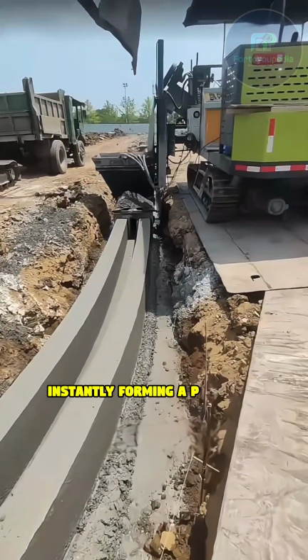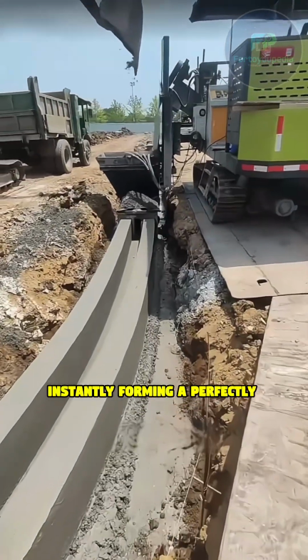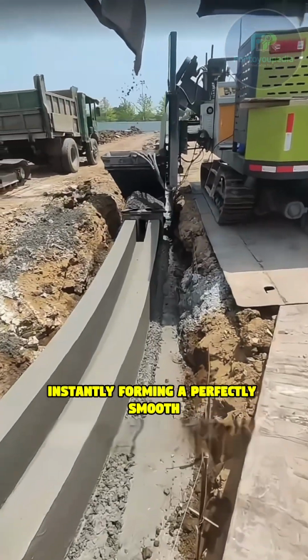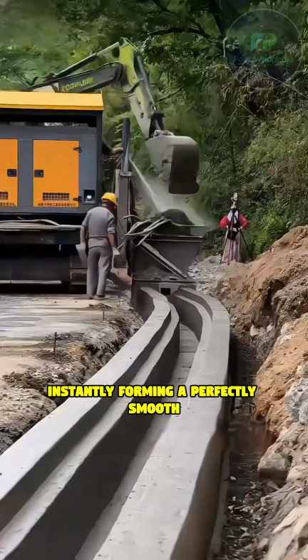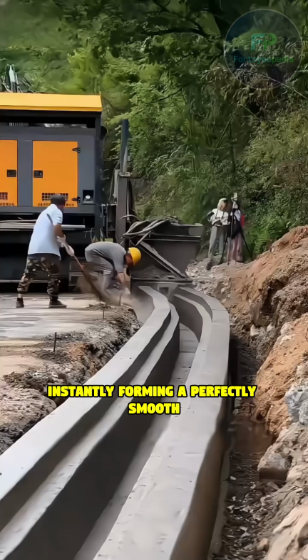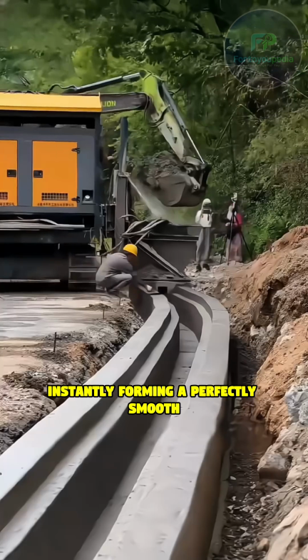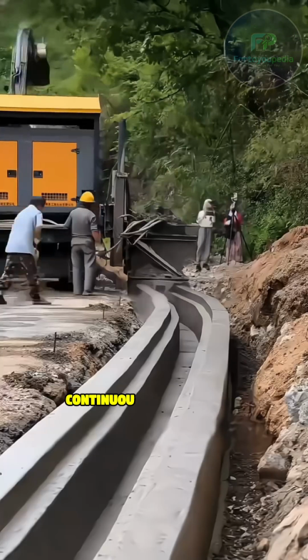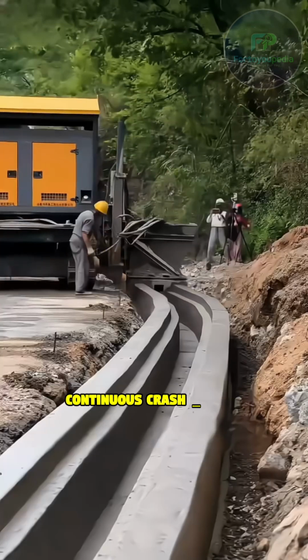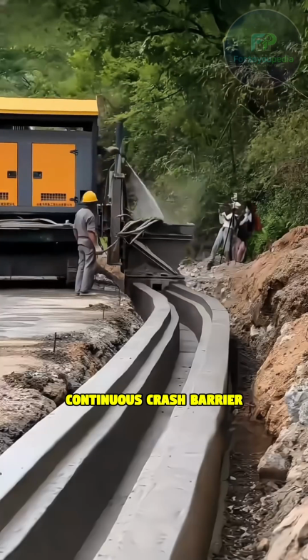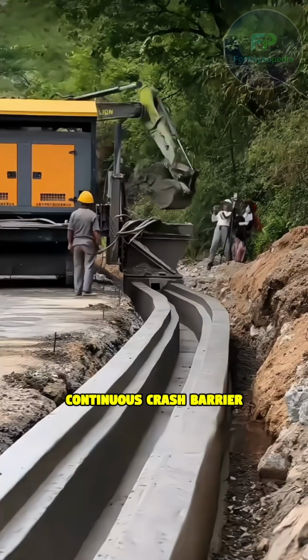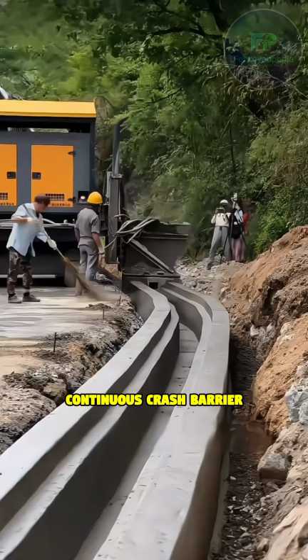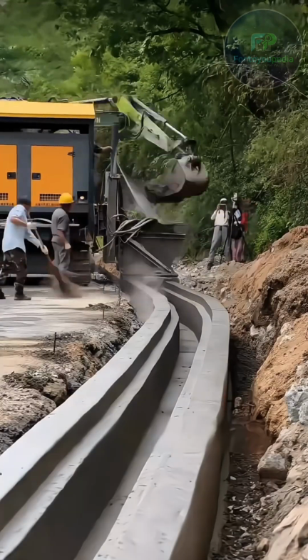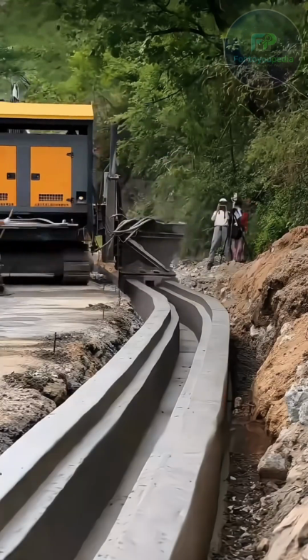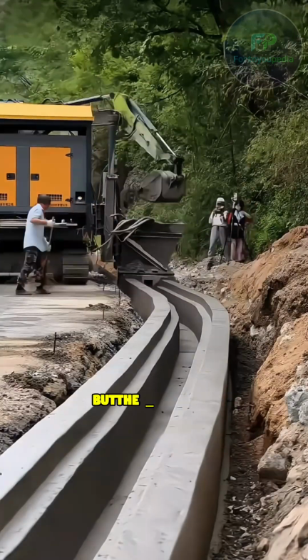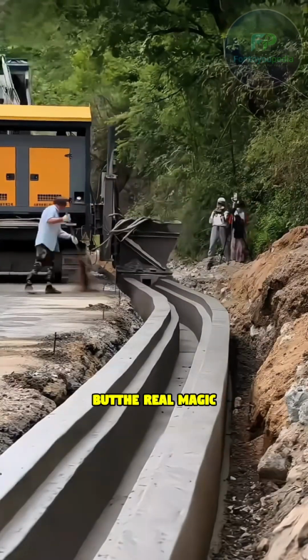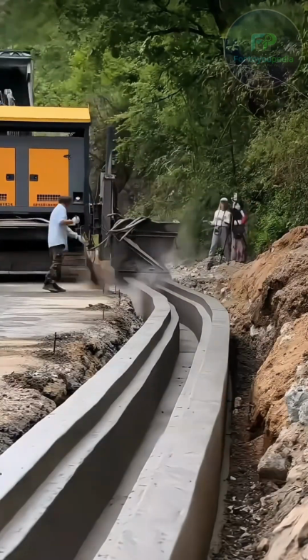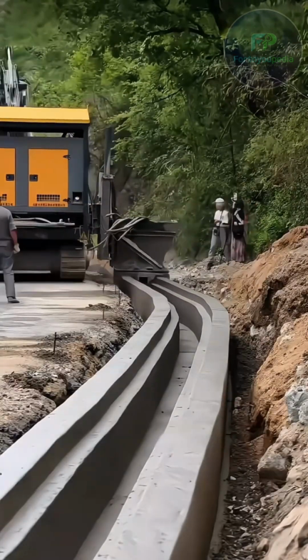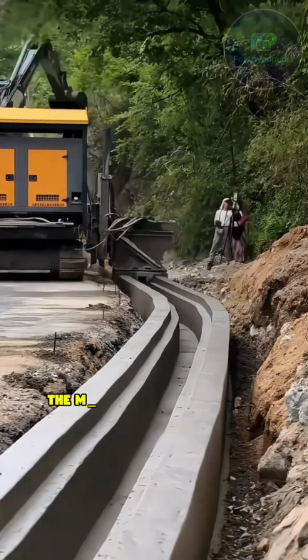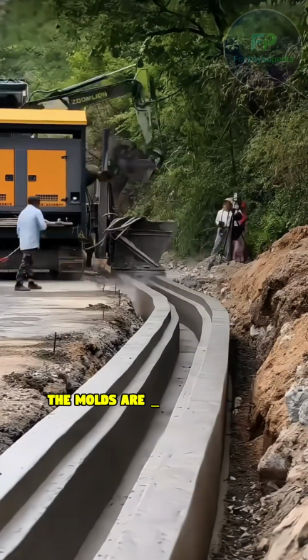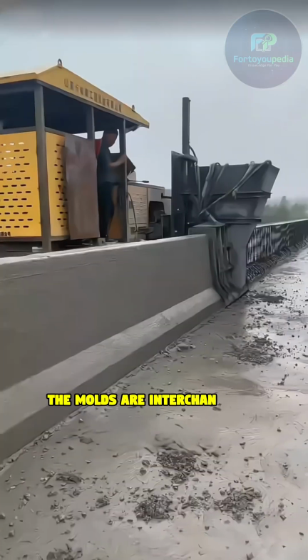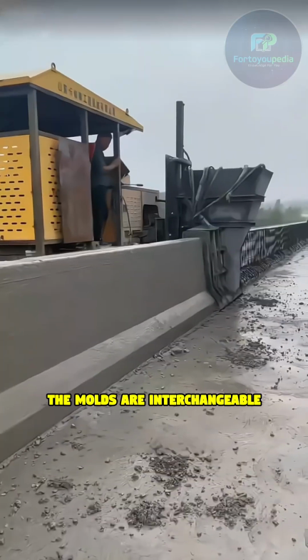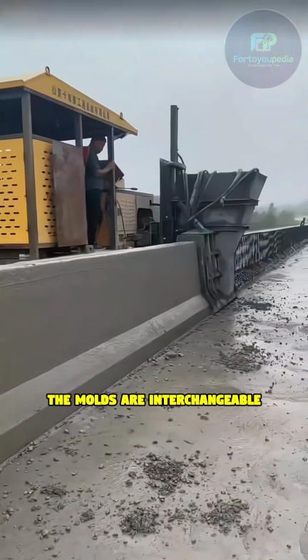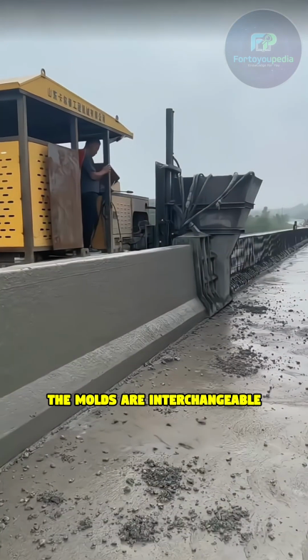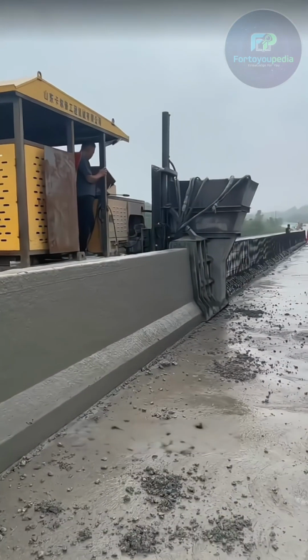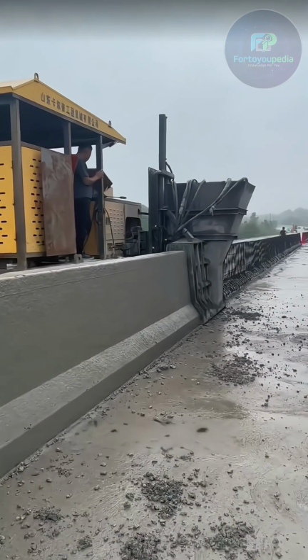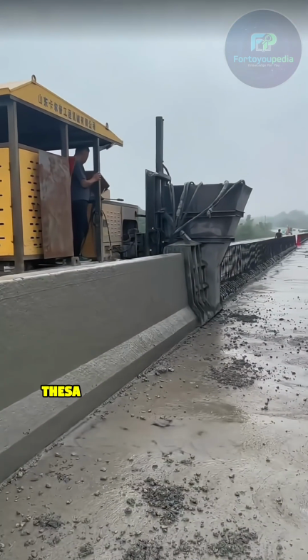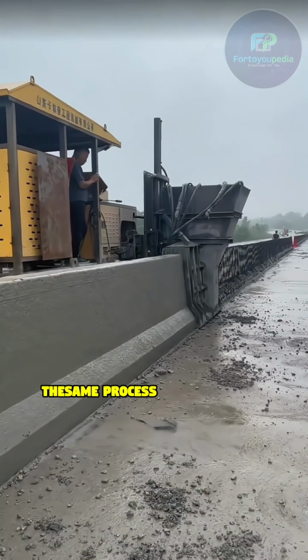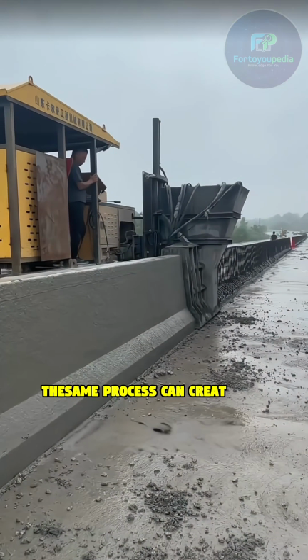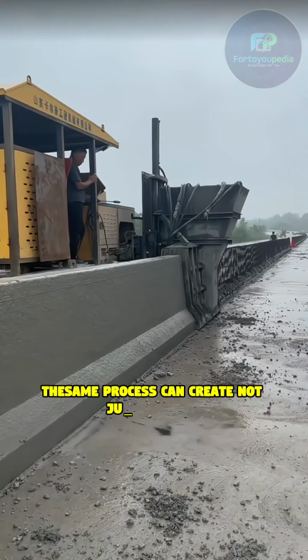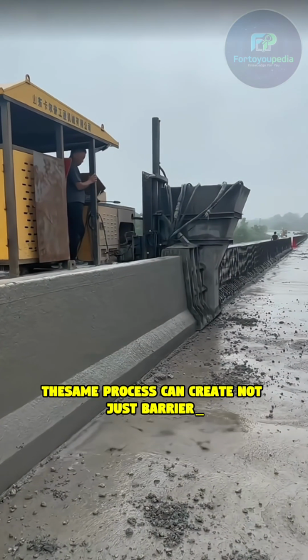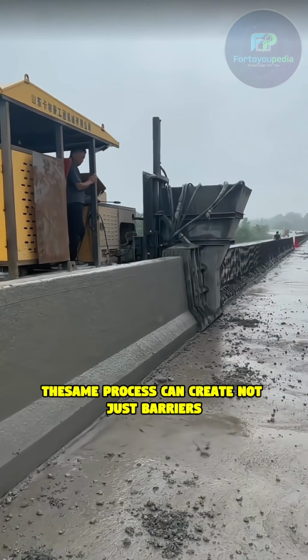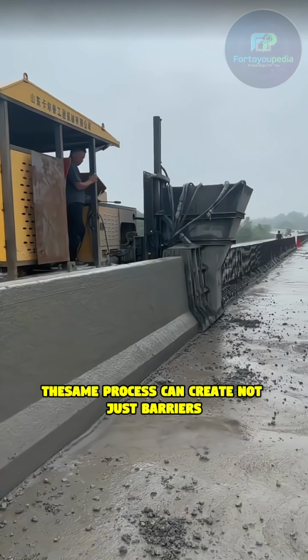The molds are interchangeable. This same process can create not just barriers, but also roadside drainage ditches and water channels. Fast, precise, and standardized.